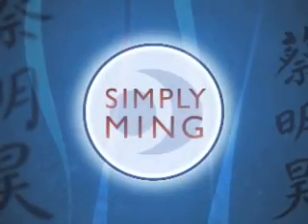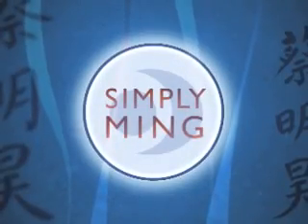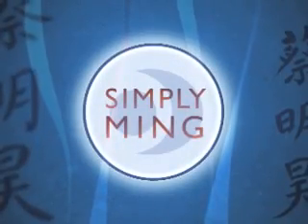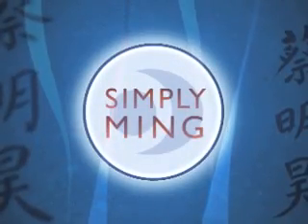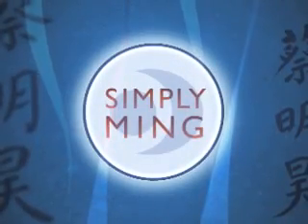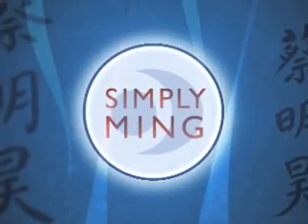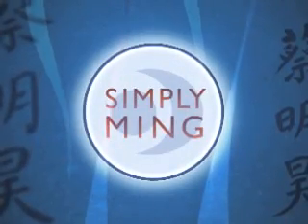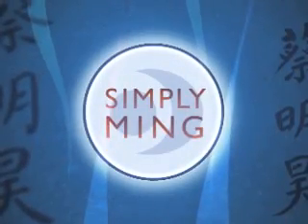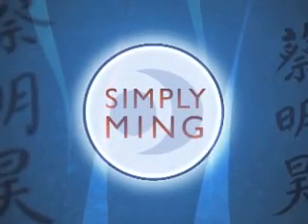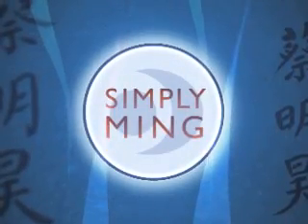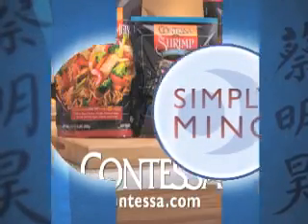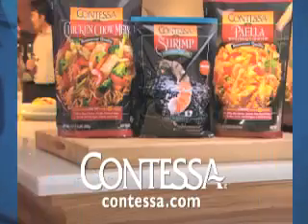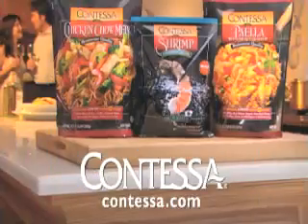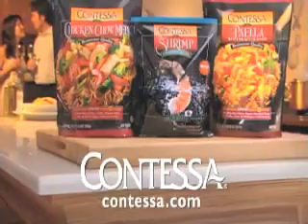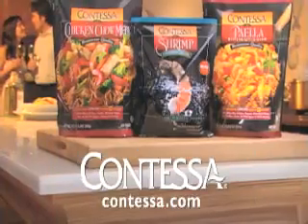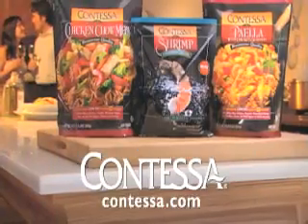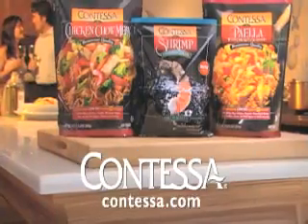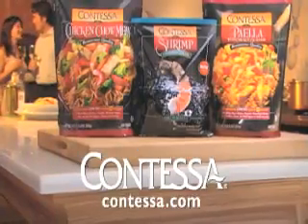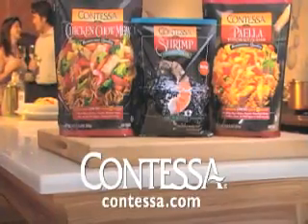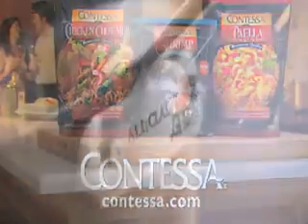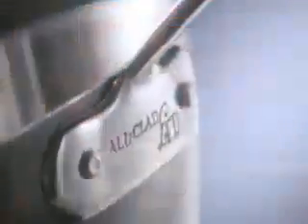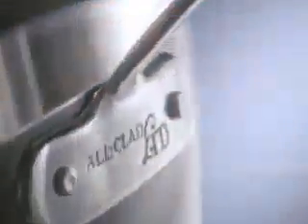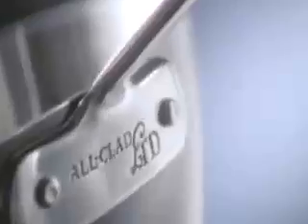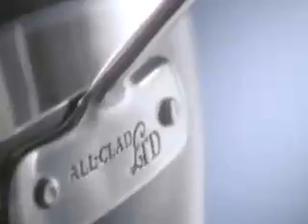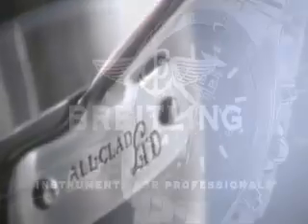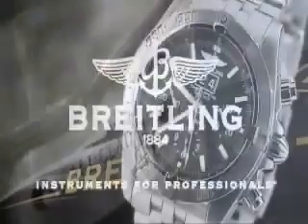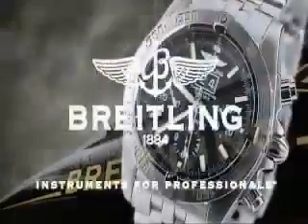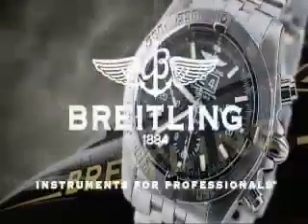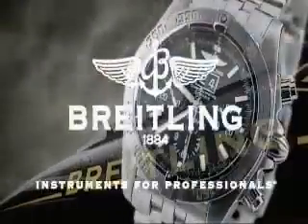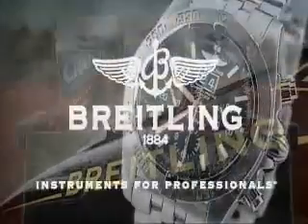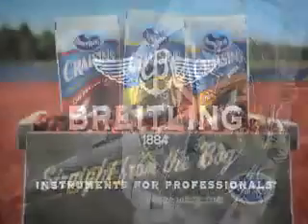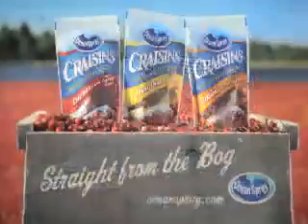Simply Ming is made possible with support from Contessa, Allclad, Breitling, and Ocean Spray.